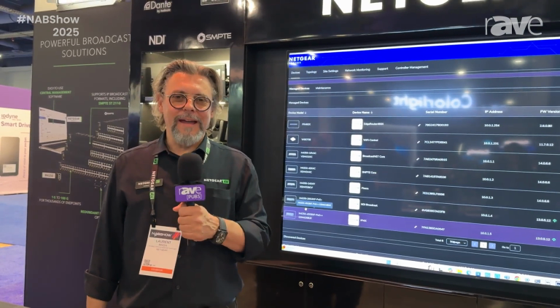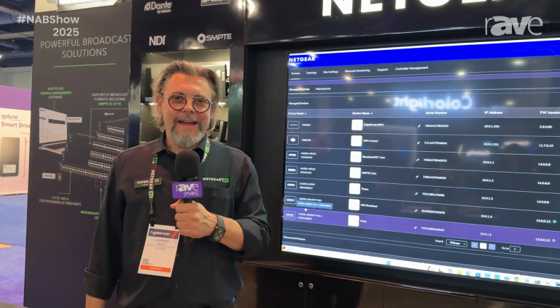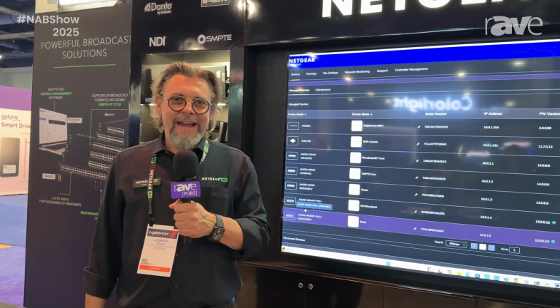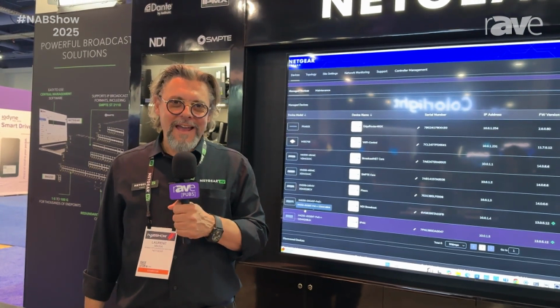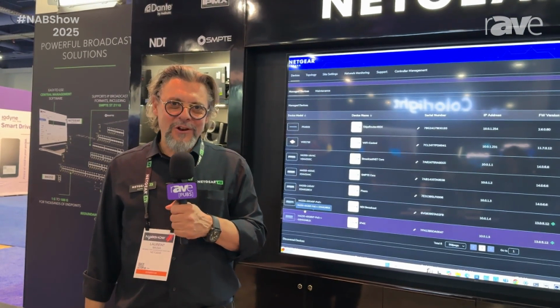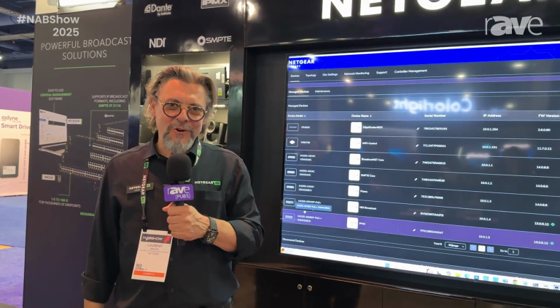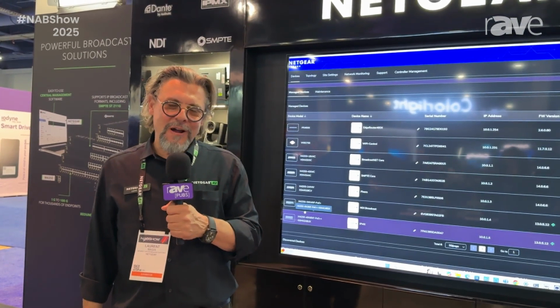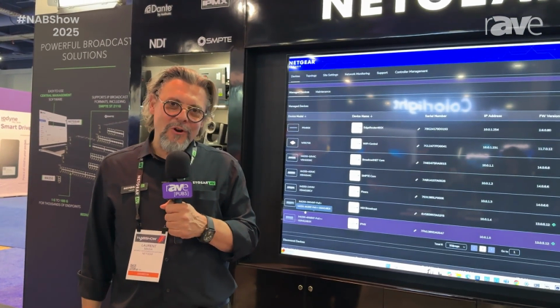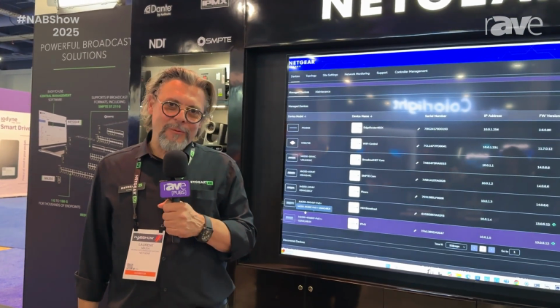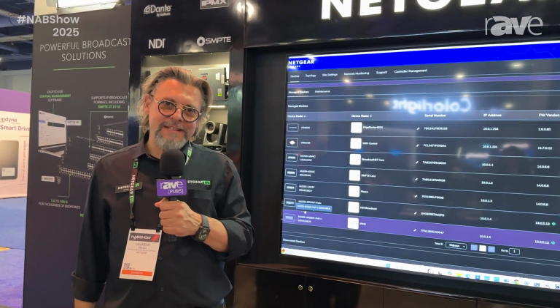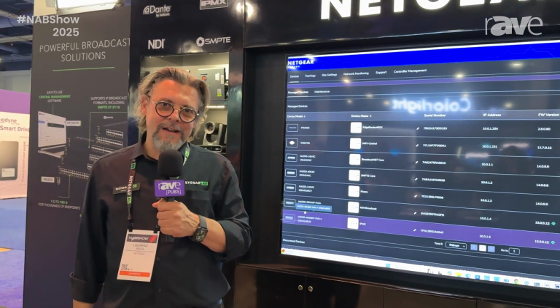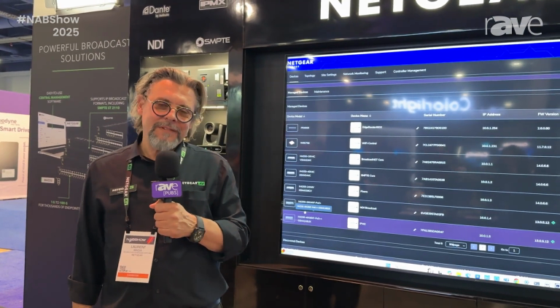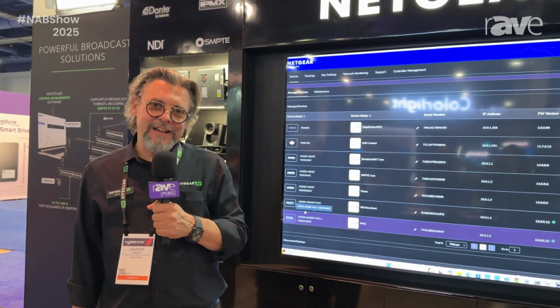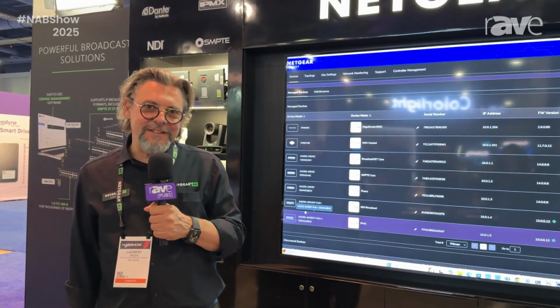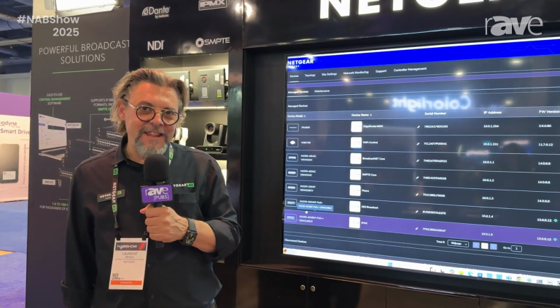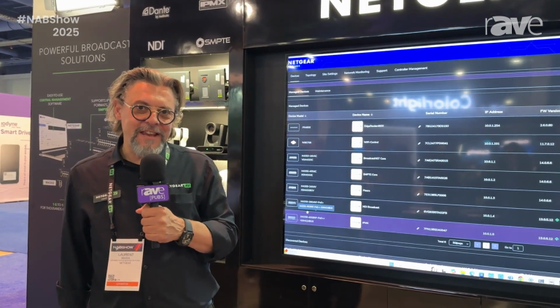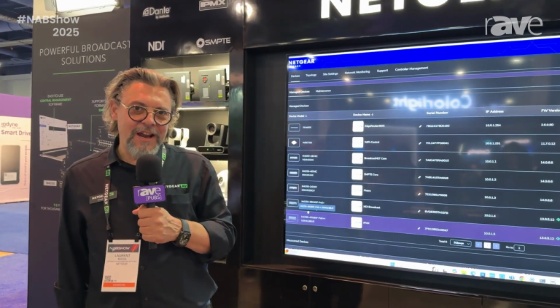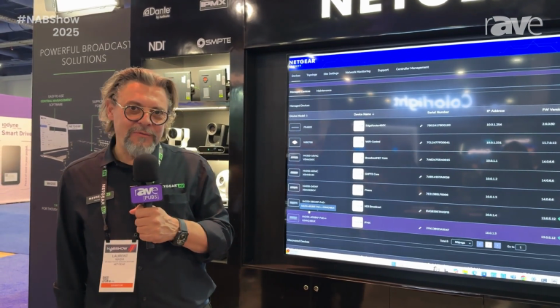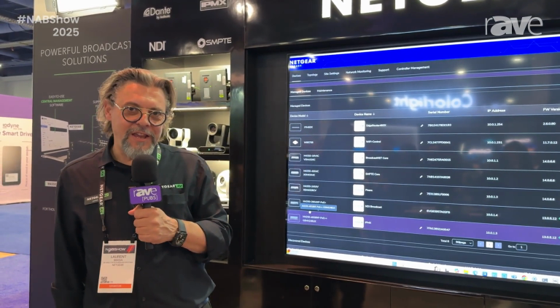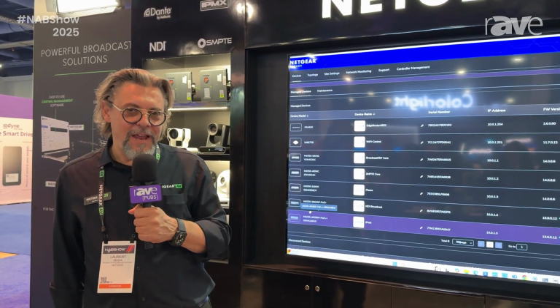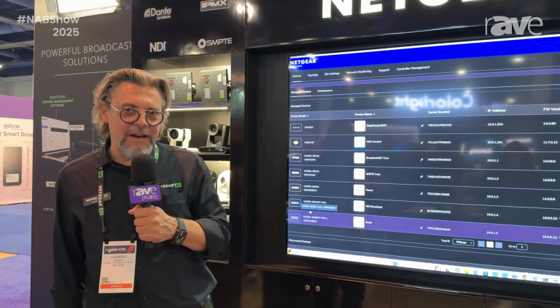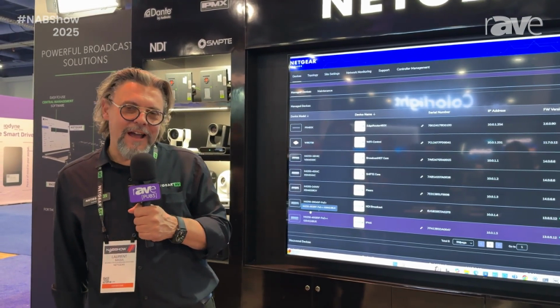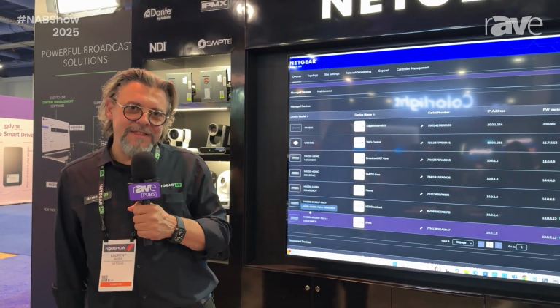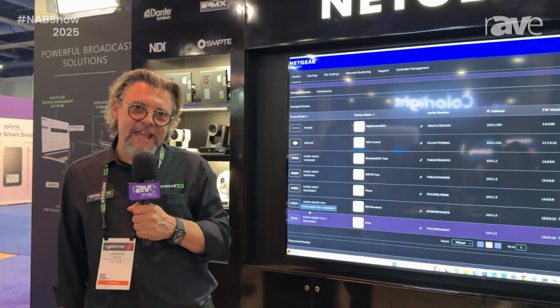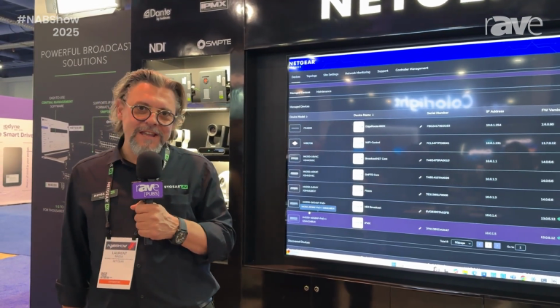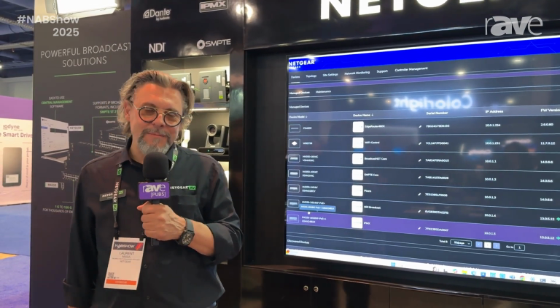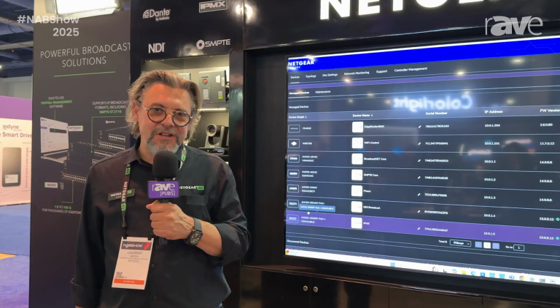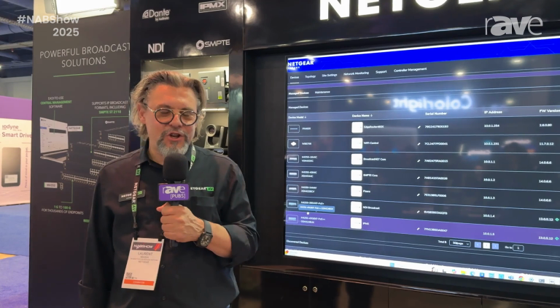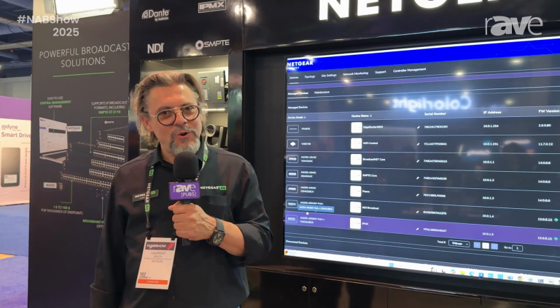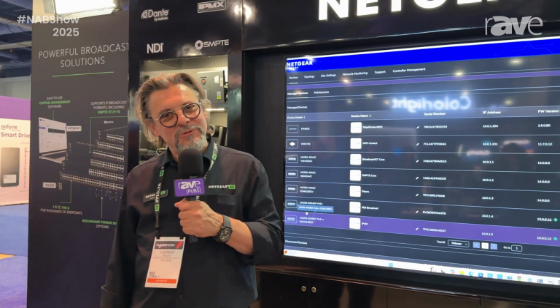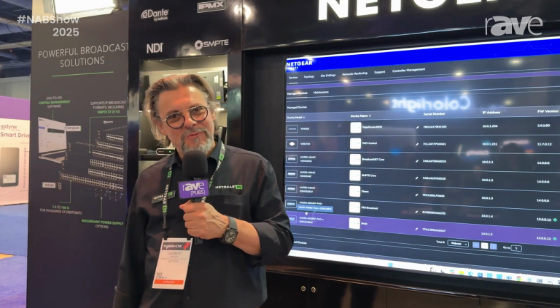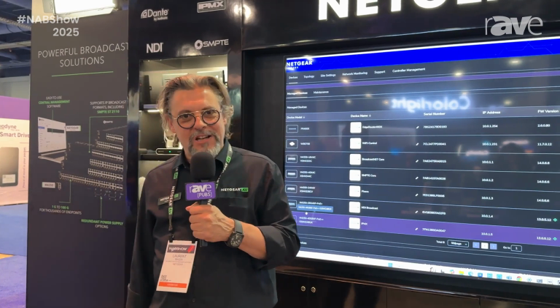Hello, I'm Laurent Mazia, Netgear AV, here at the ANAB show. Welcome.